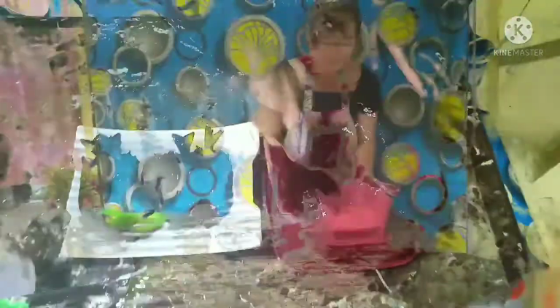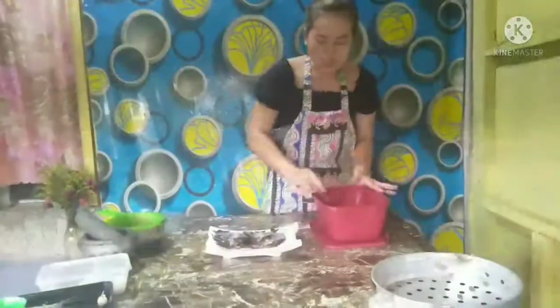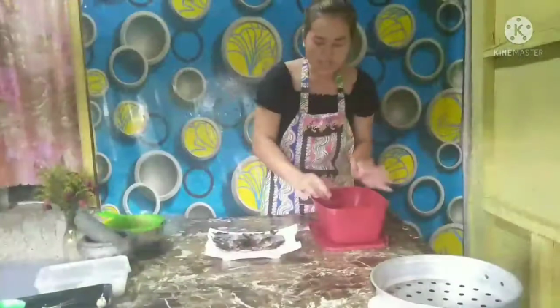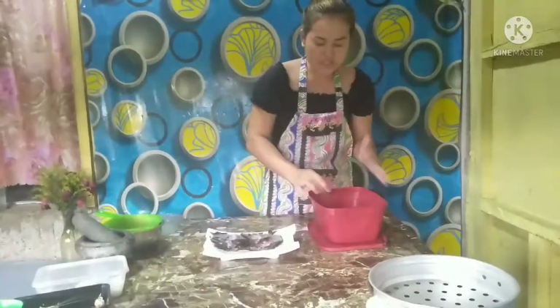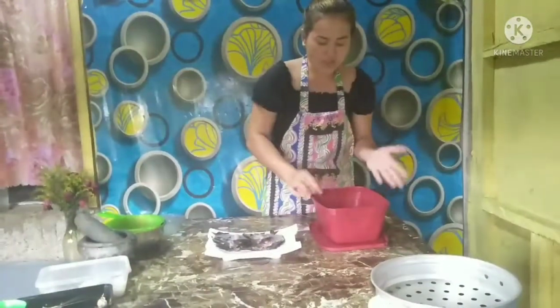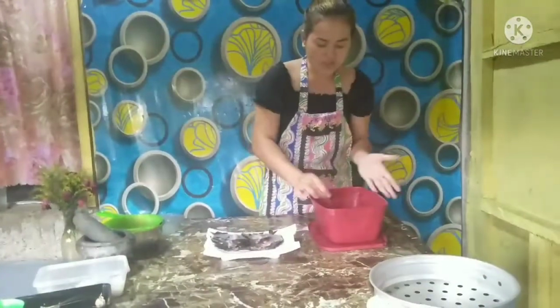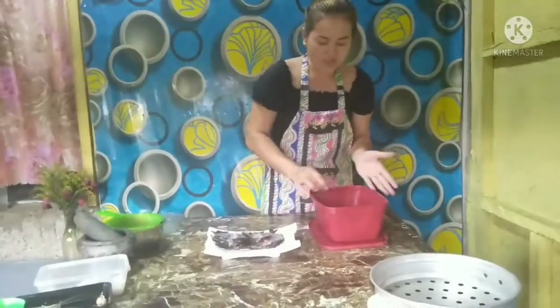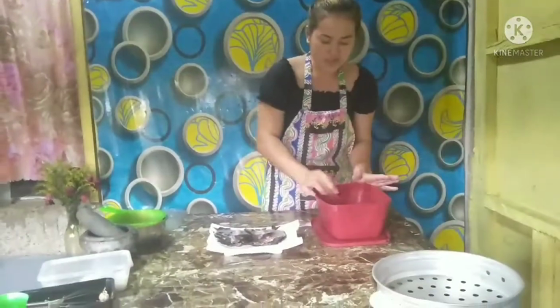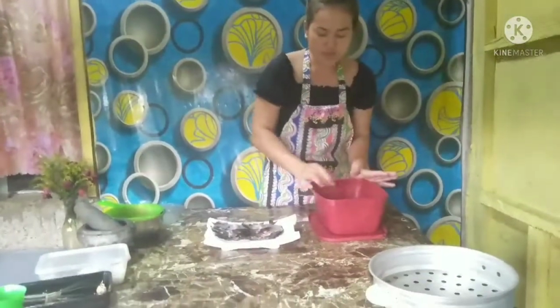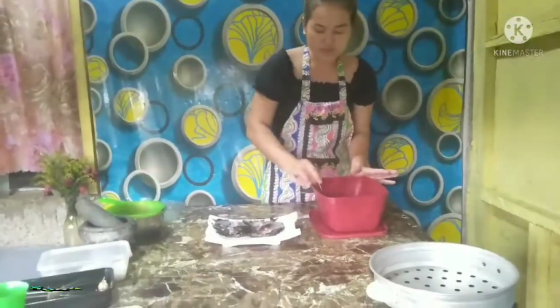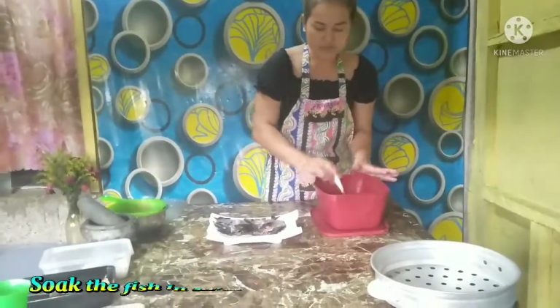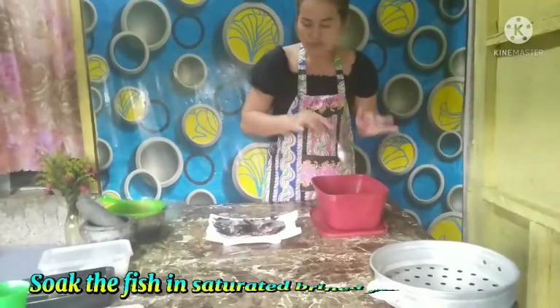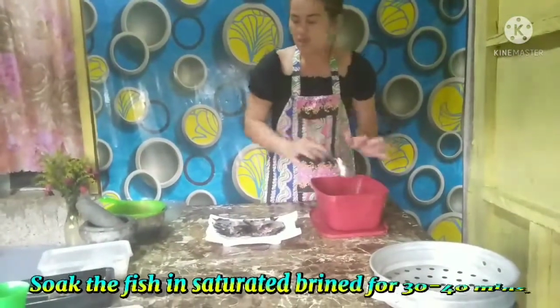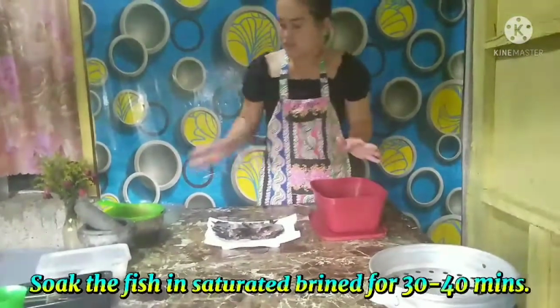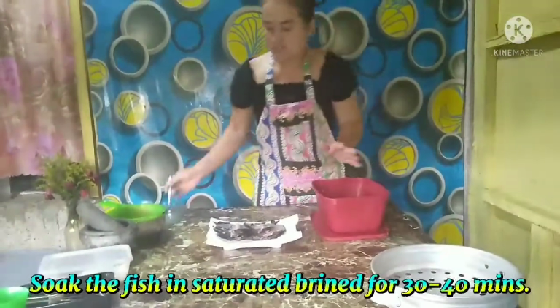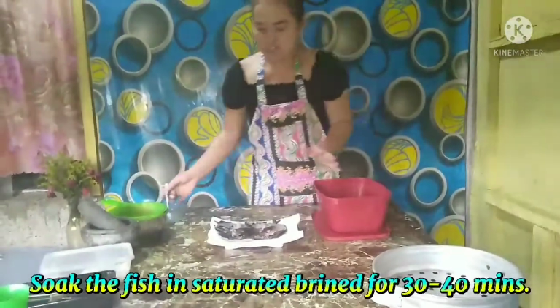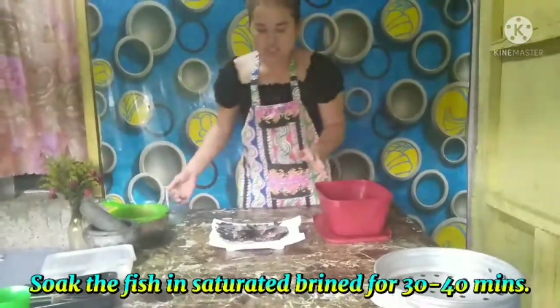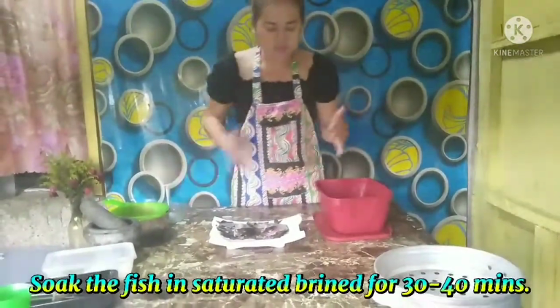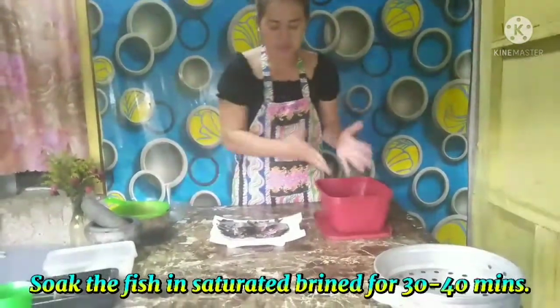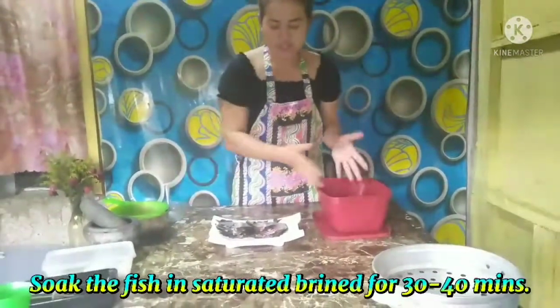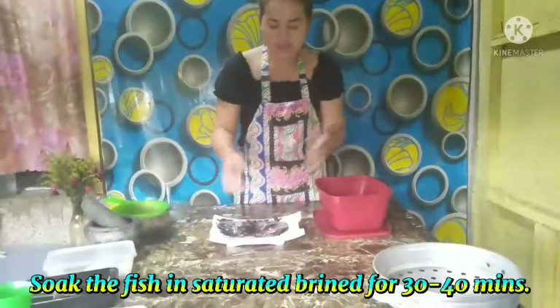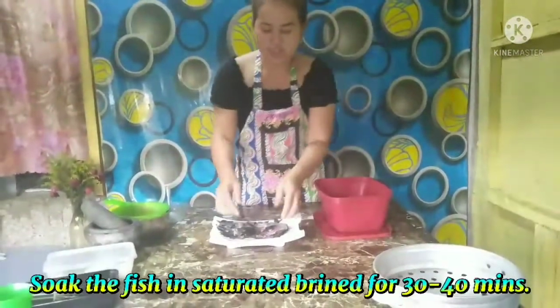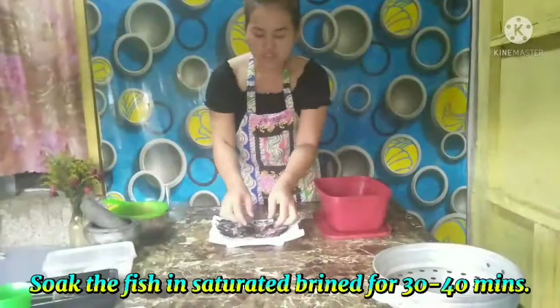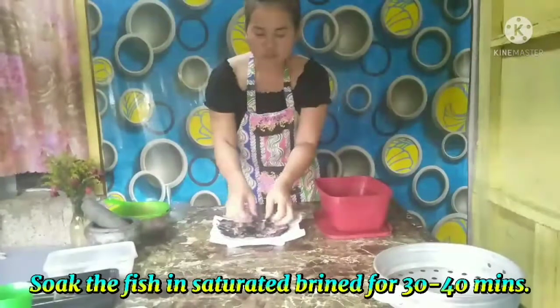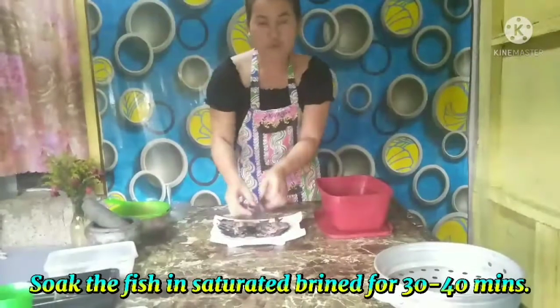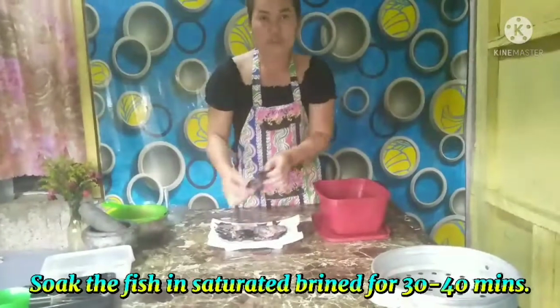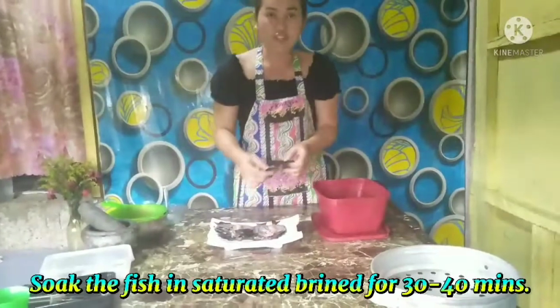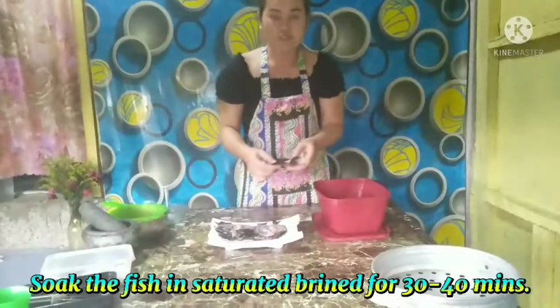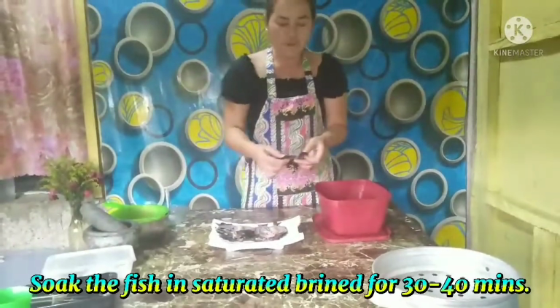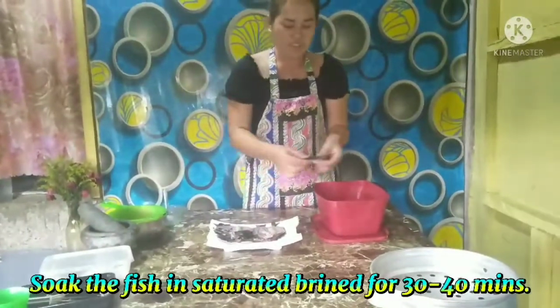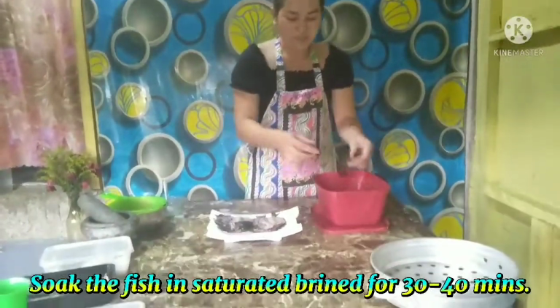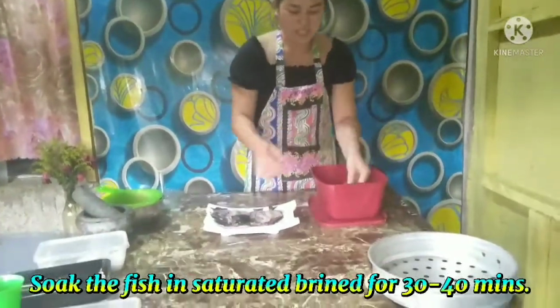Once the salt is dissolved, soak the fish in saturated brine for 30 to 40 minutes.